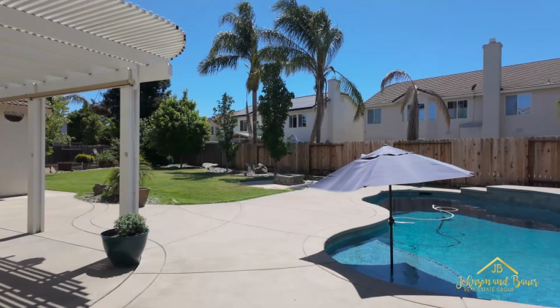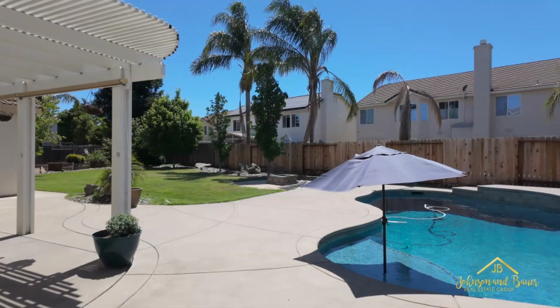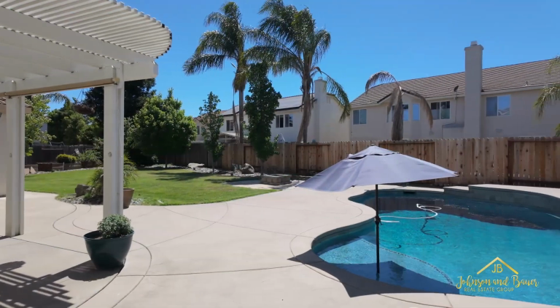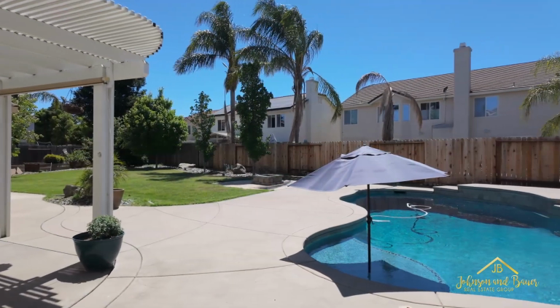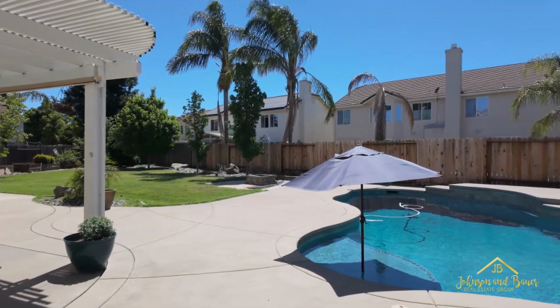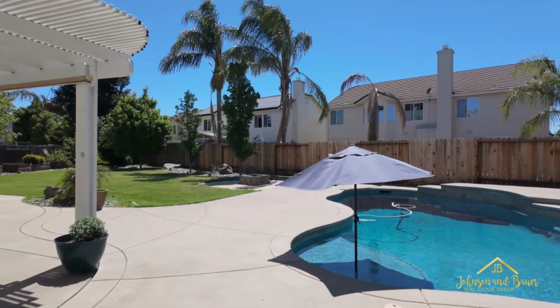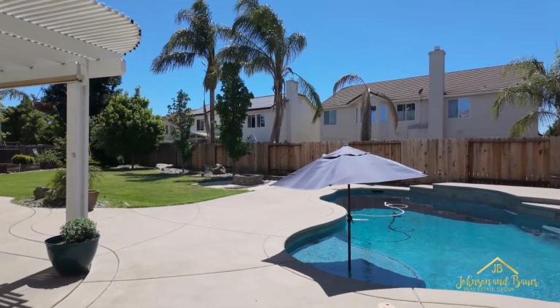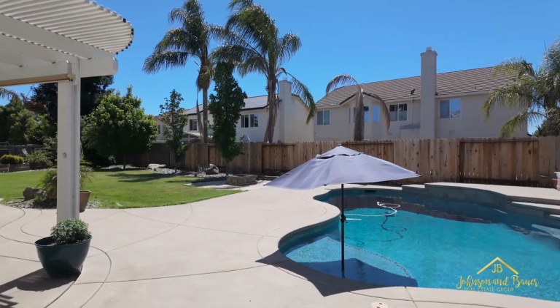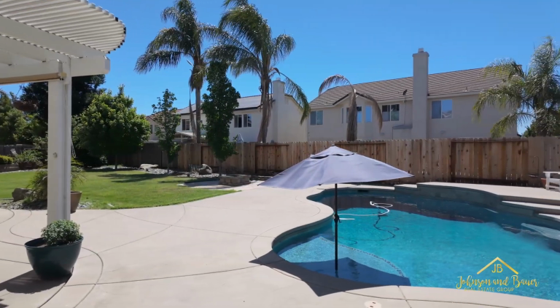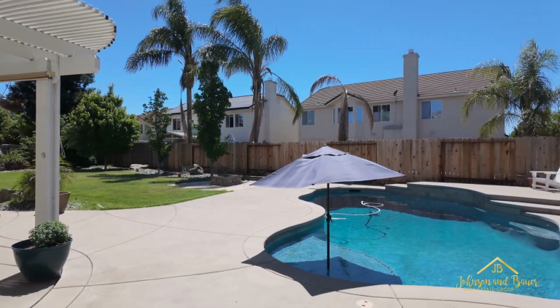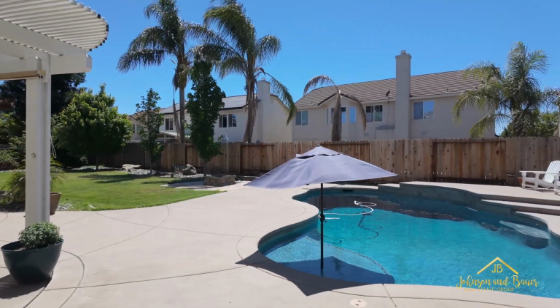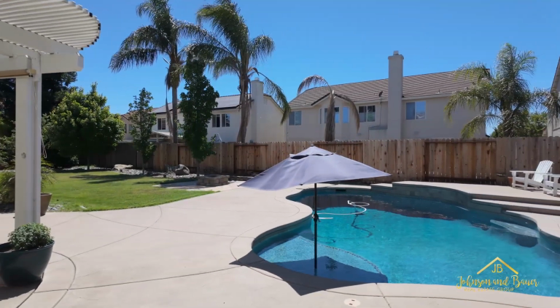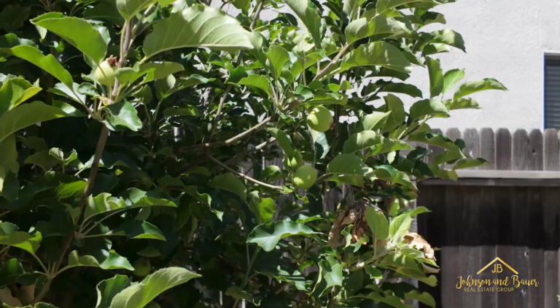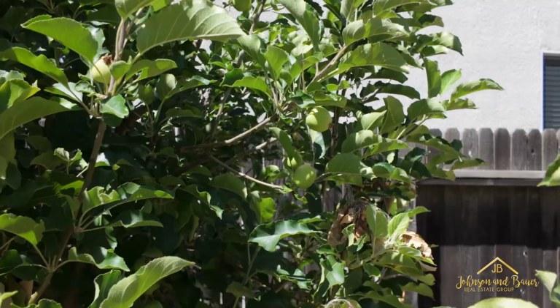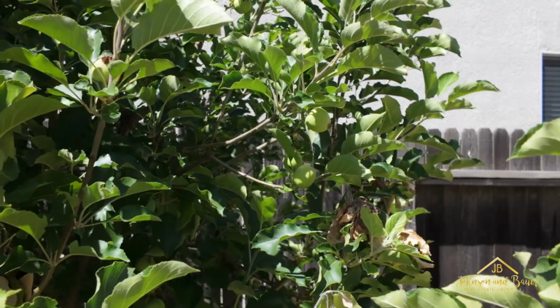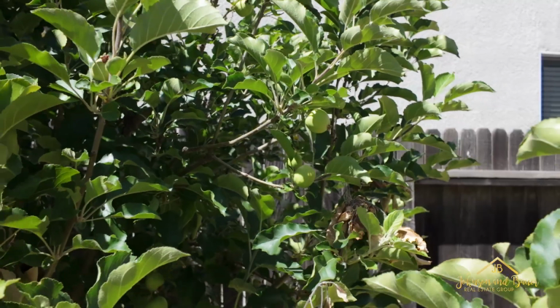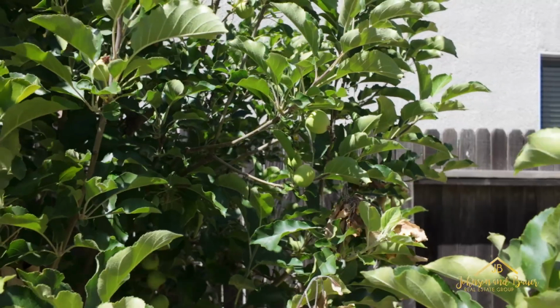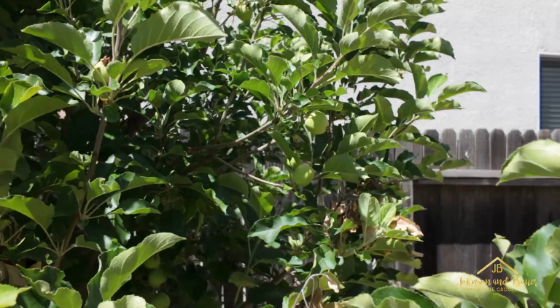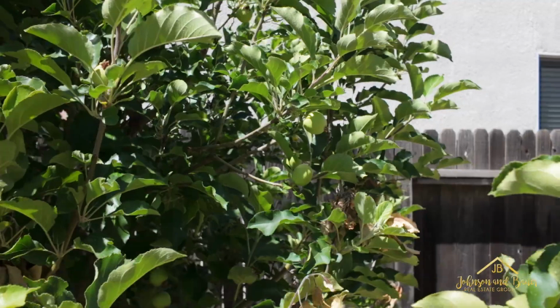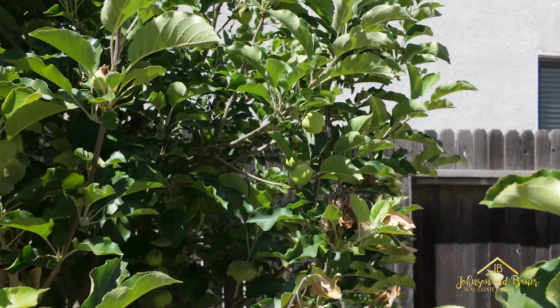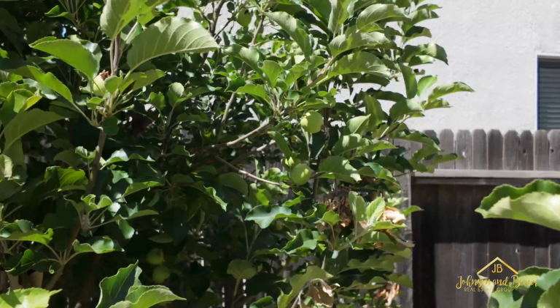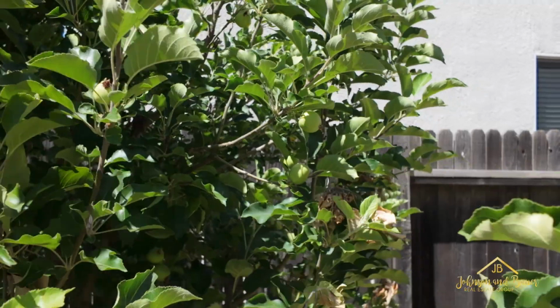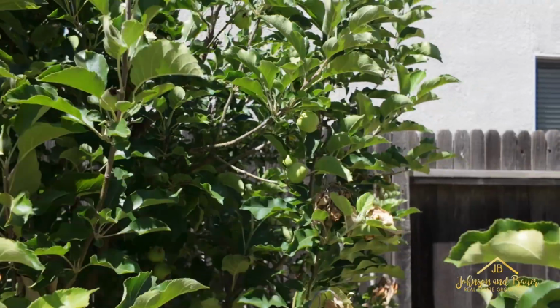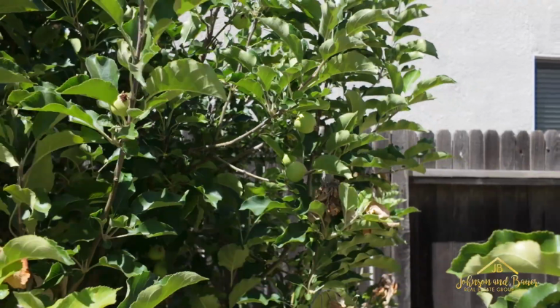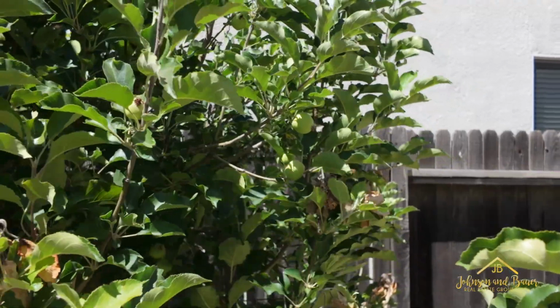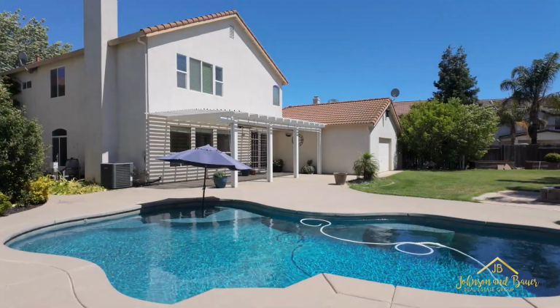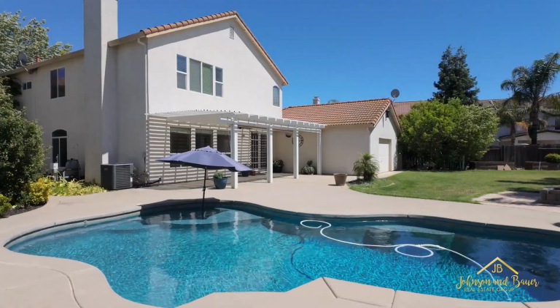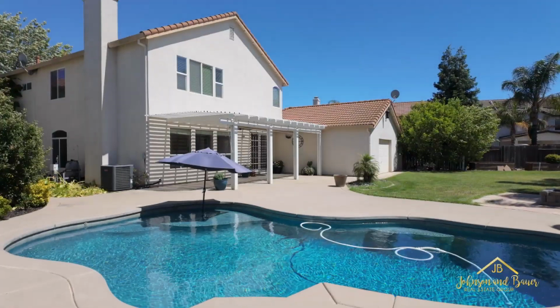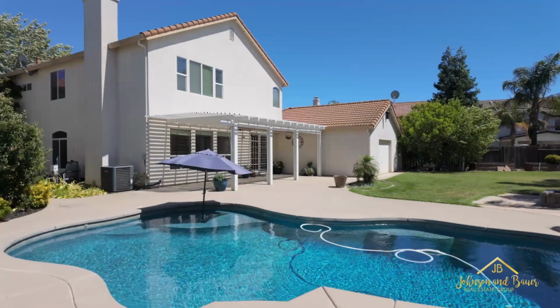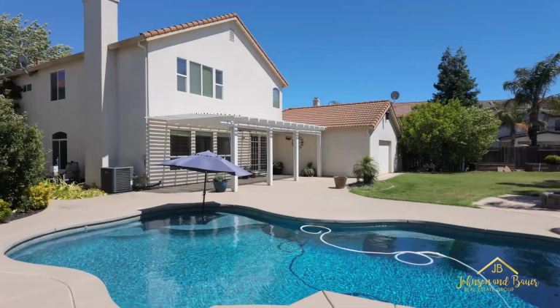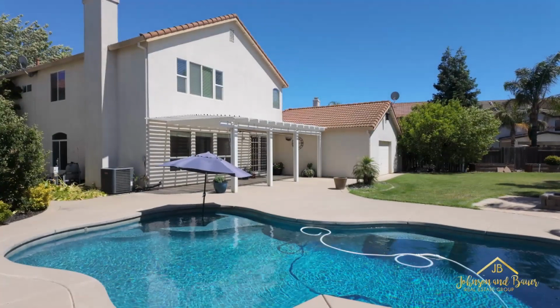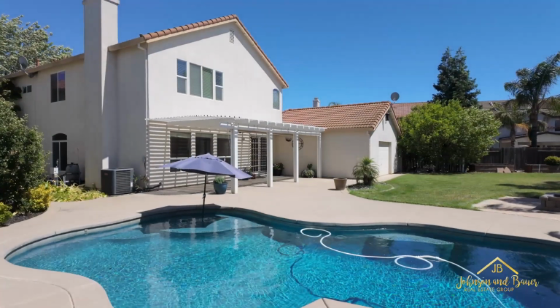Let's face it, Sacramento summers are hot, so why not spend it in your new home with a pool?